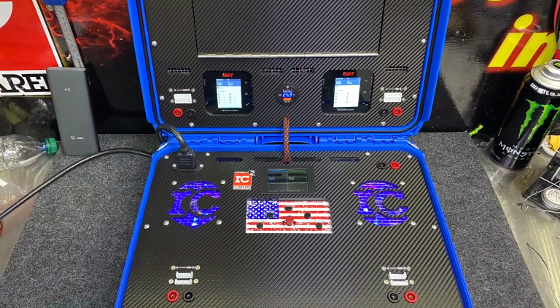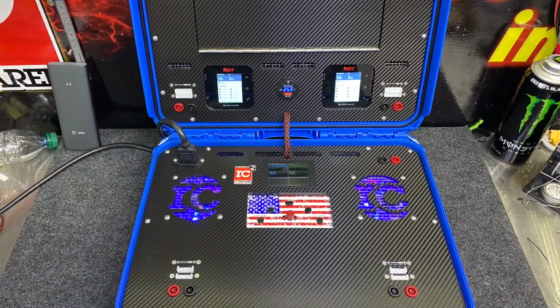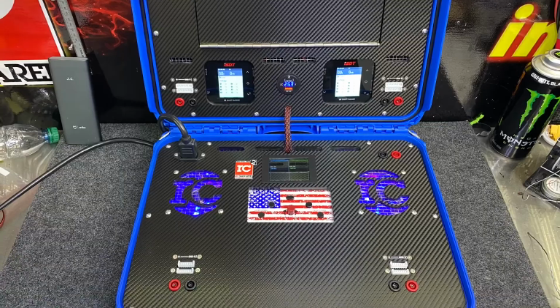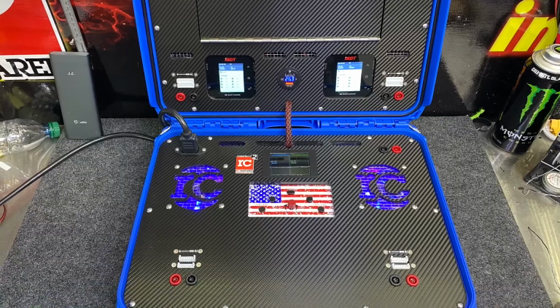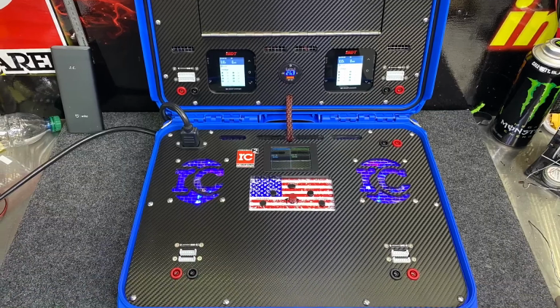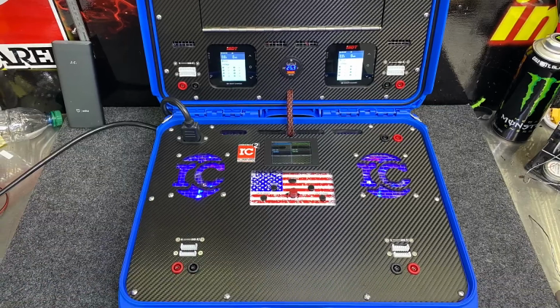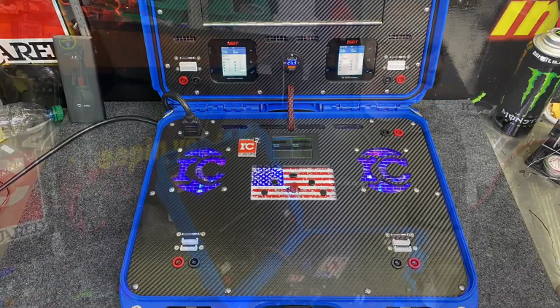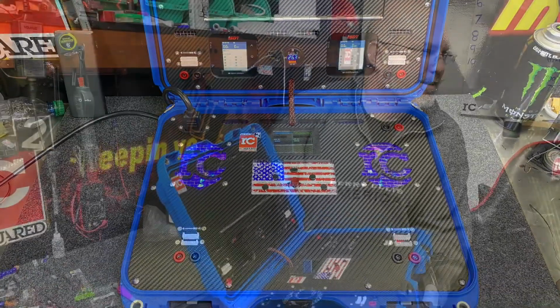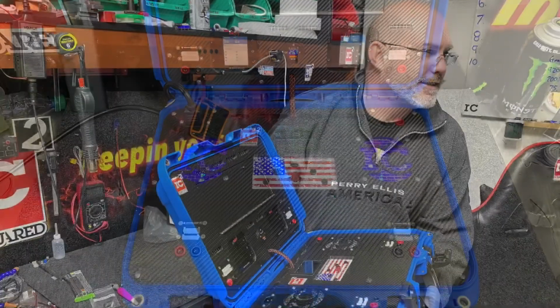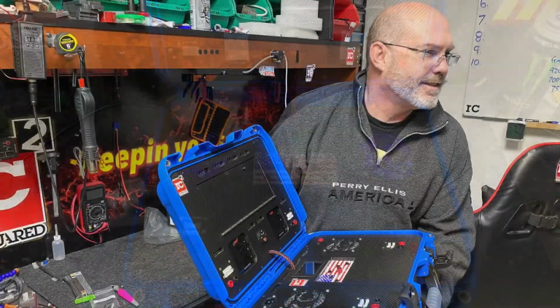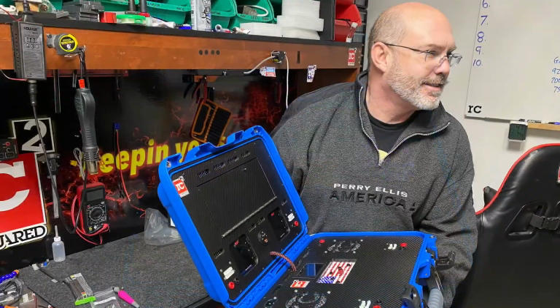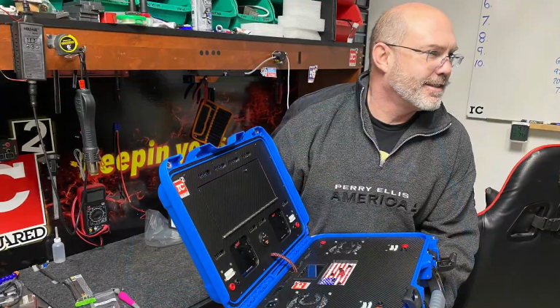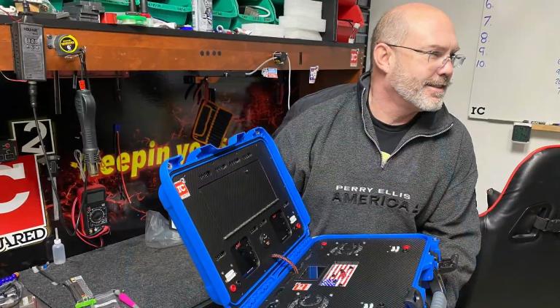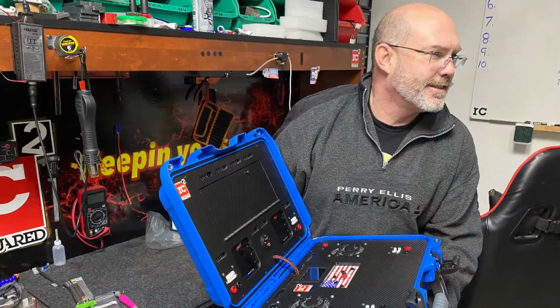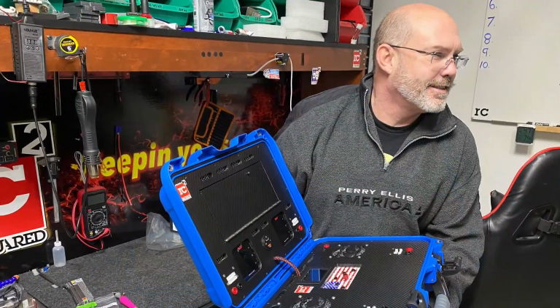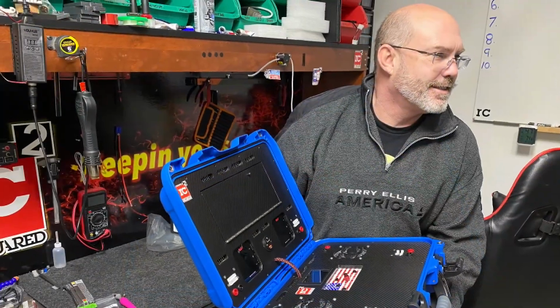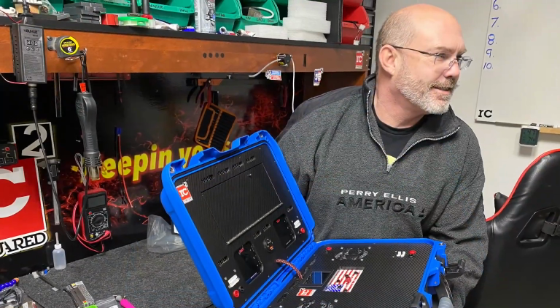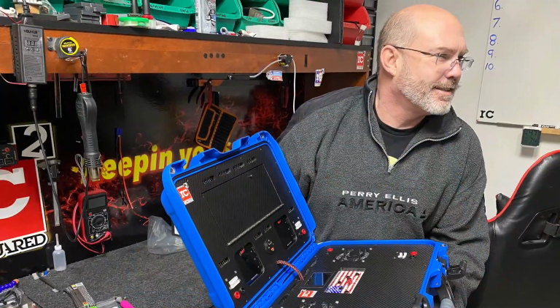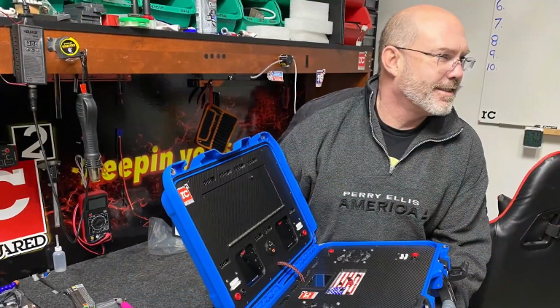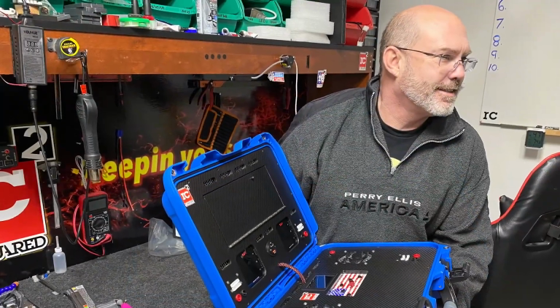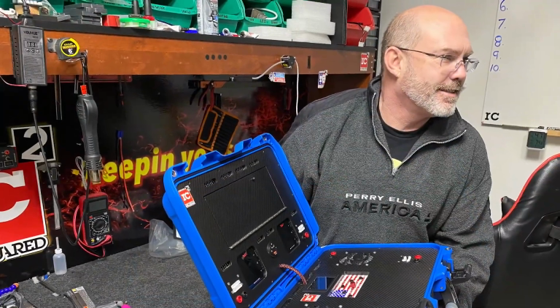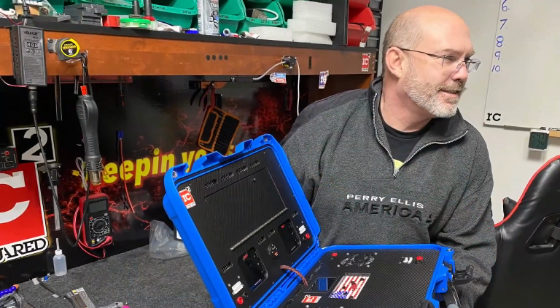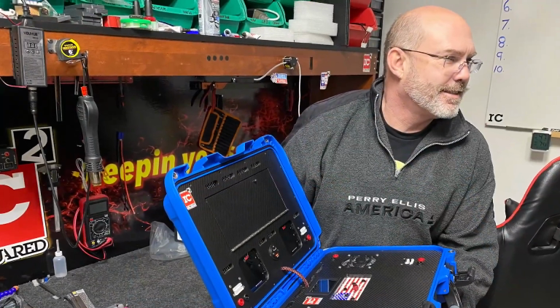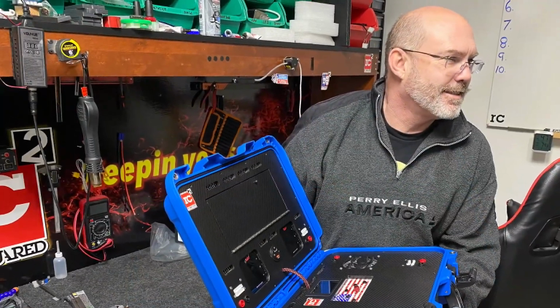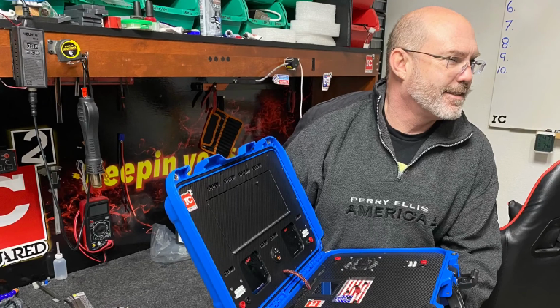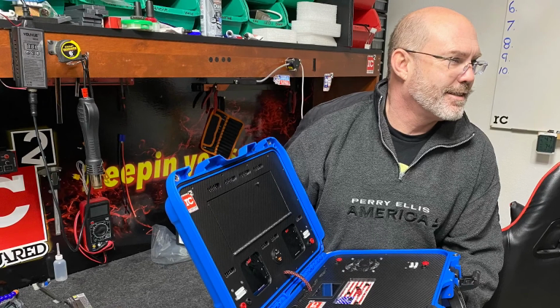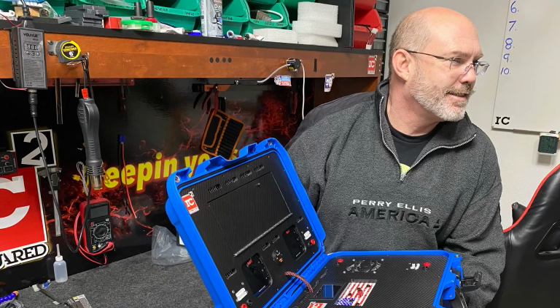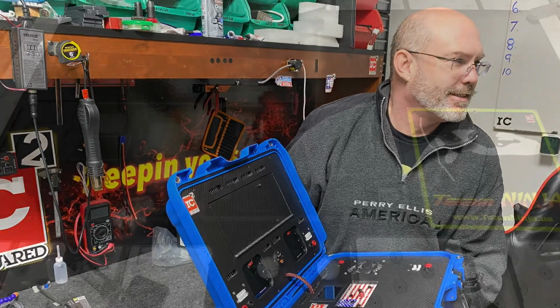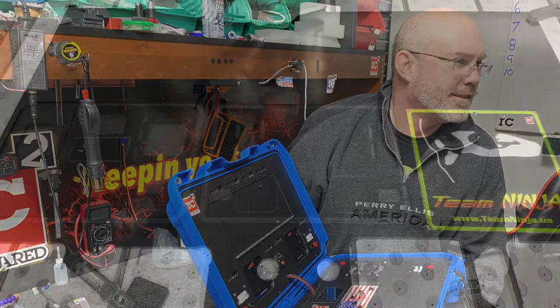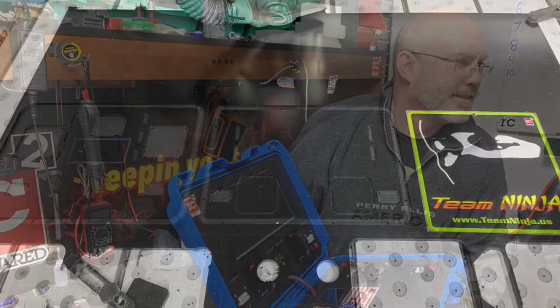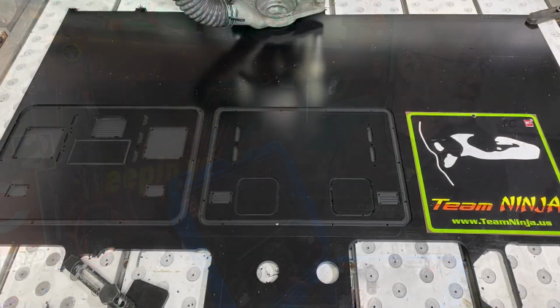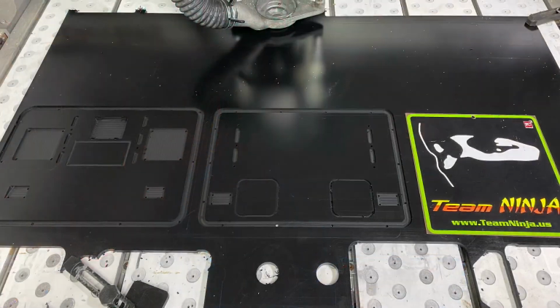This new blue Nanook case is so beautiful — I thought somebody was going to steal it. Actually, somebody tried!